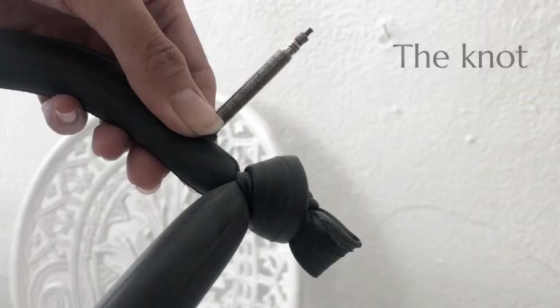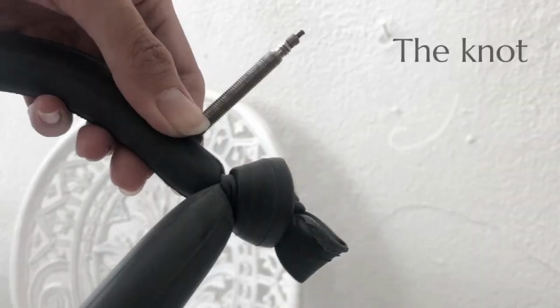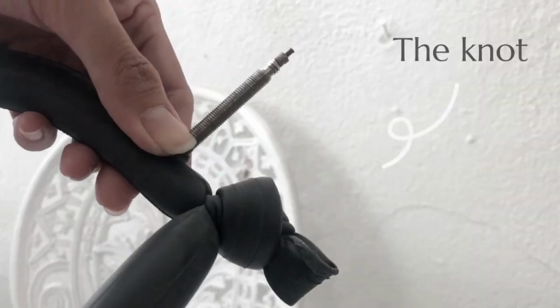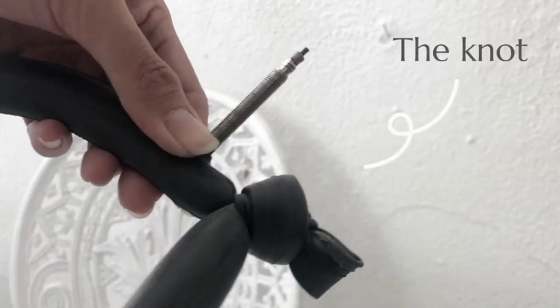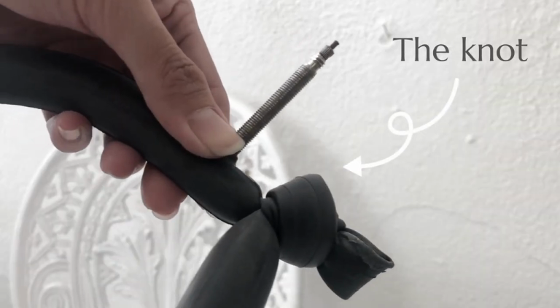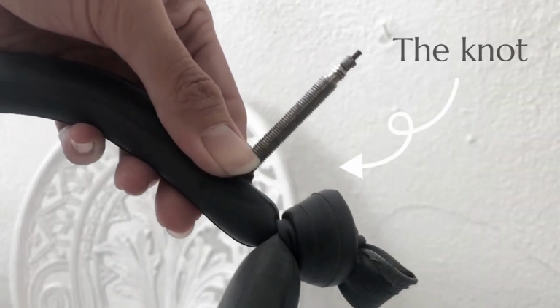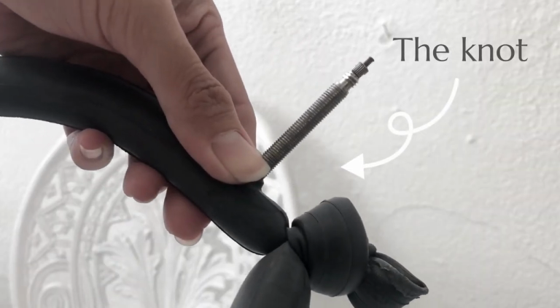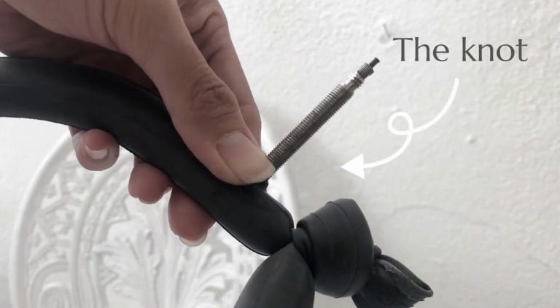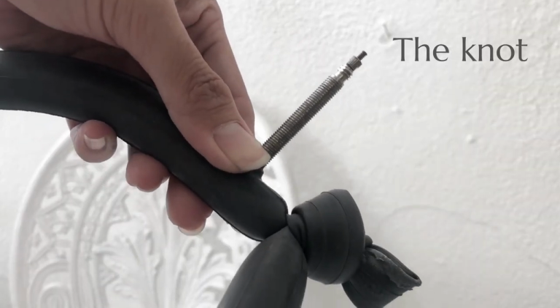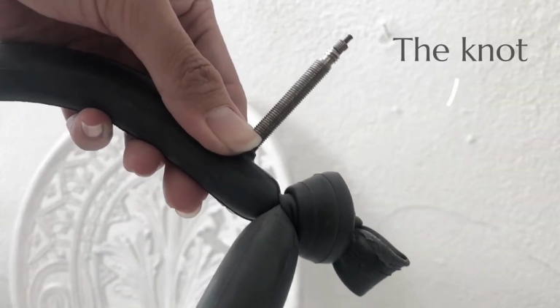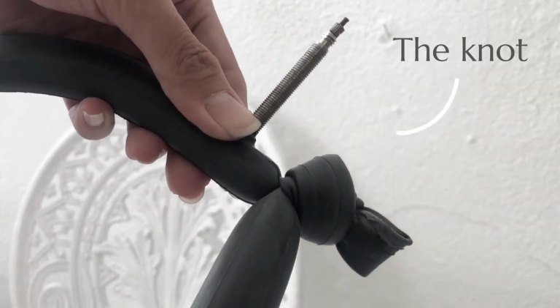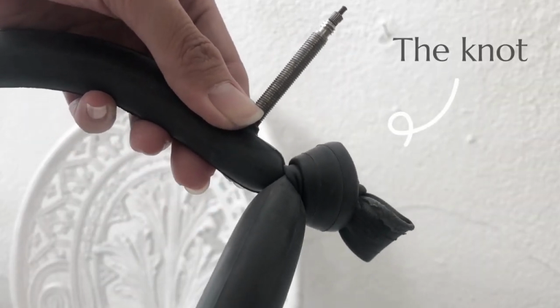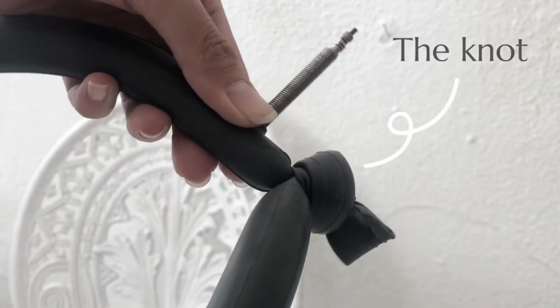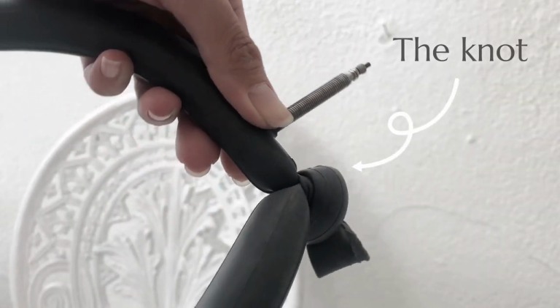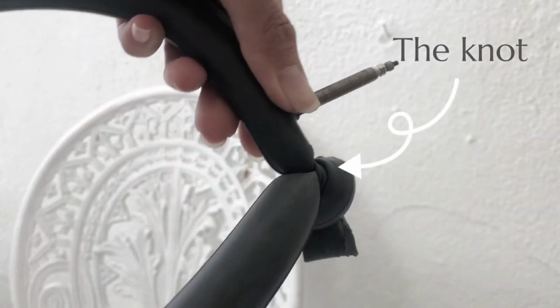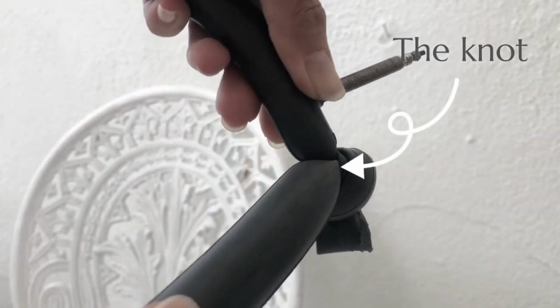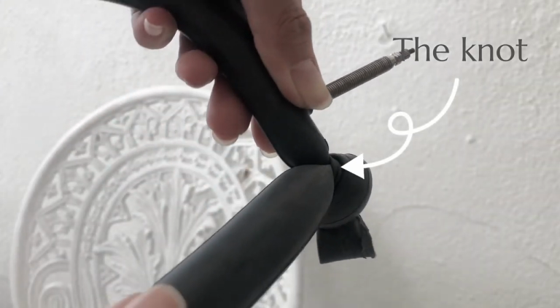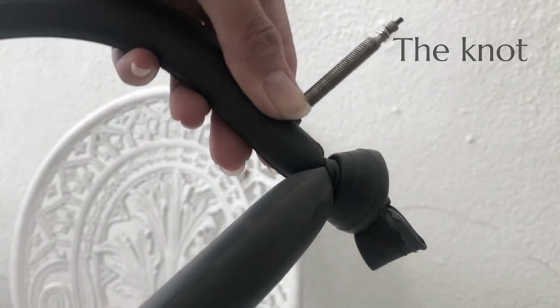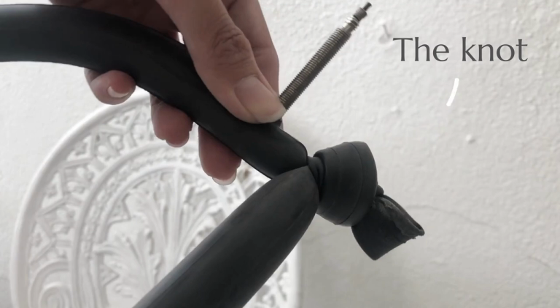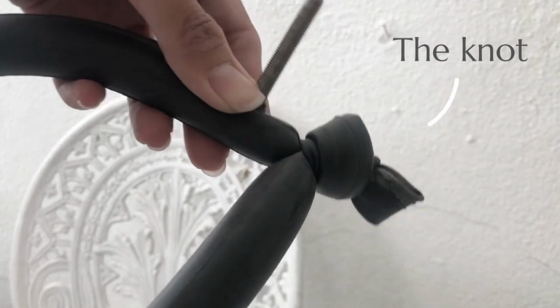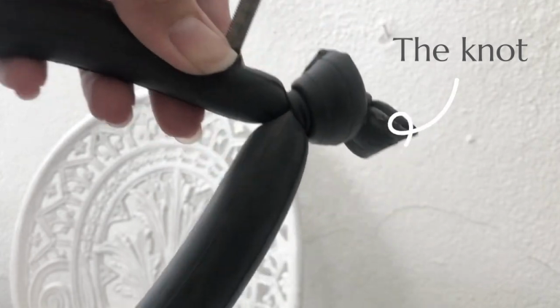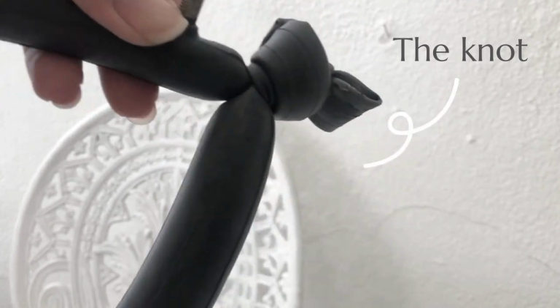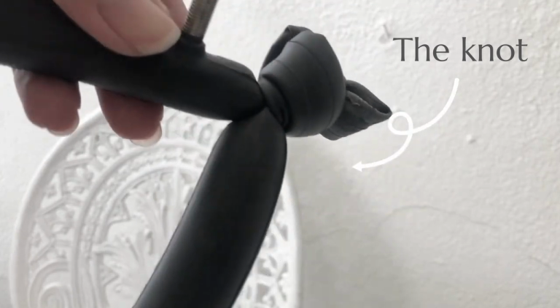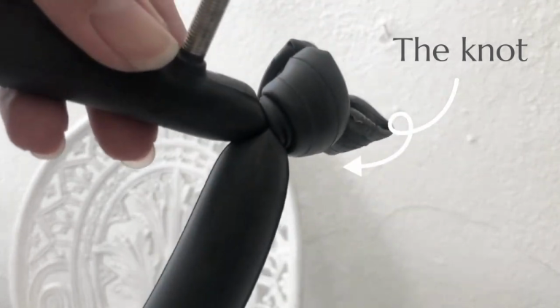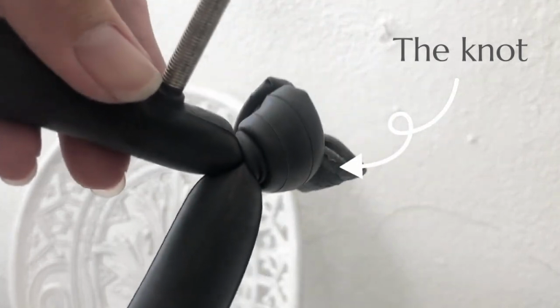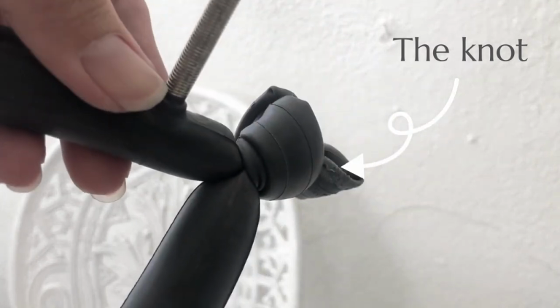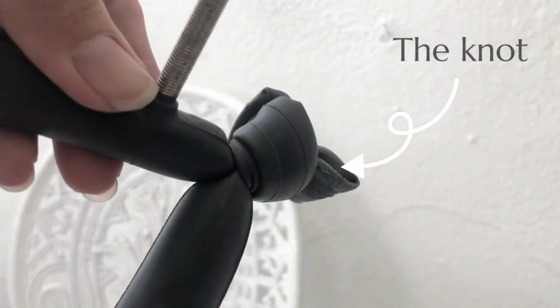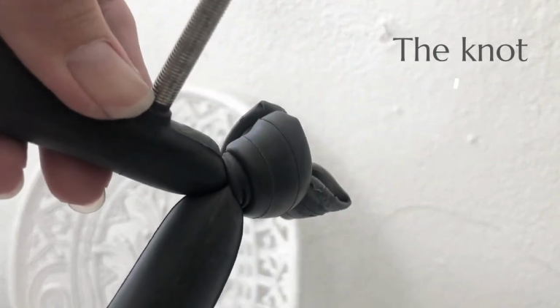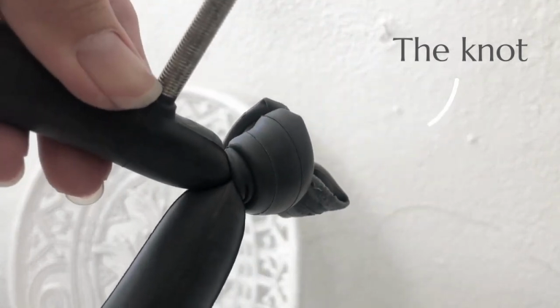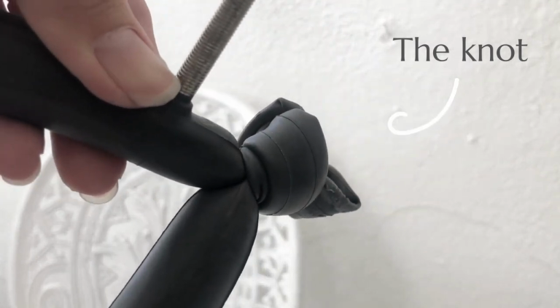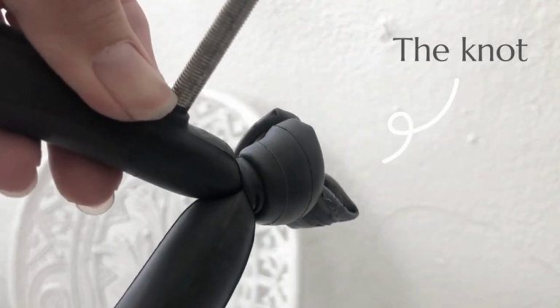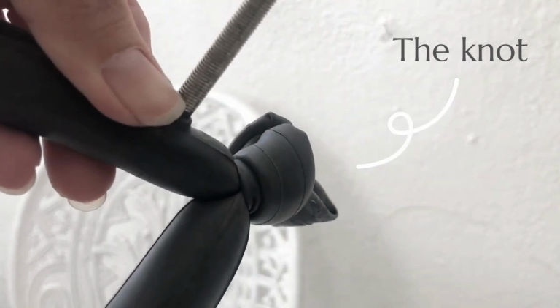That's it! Insert the tube back into your tire and you should be good to go.